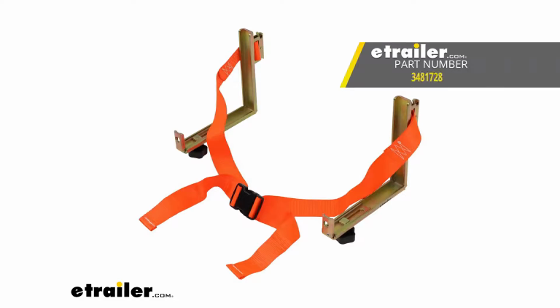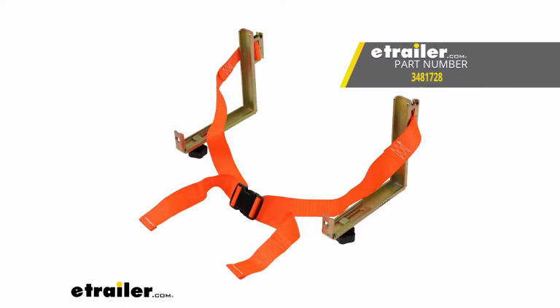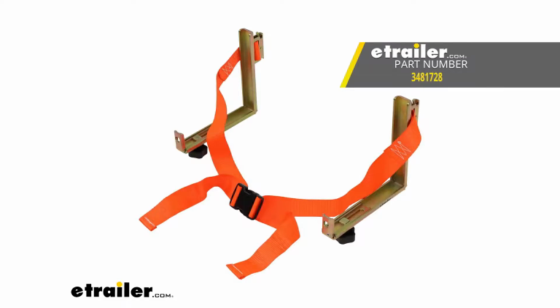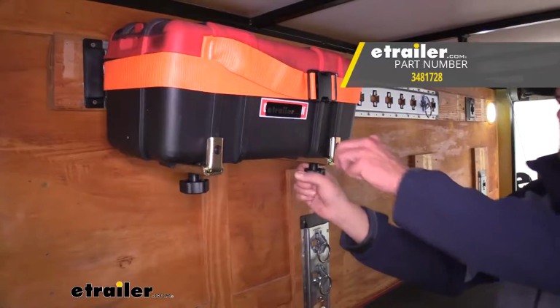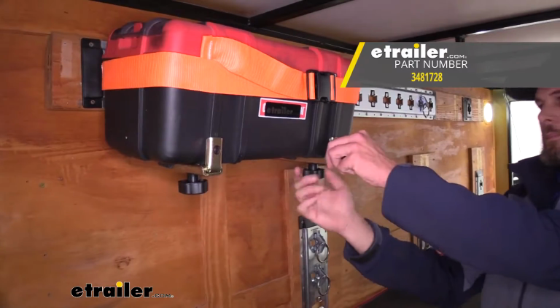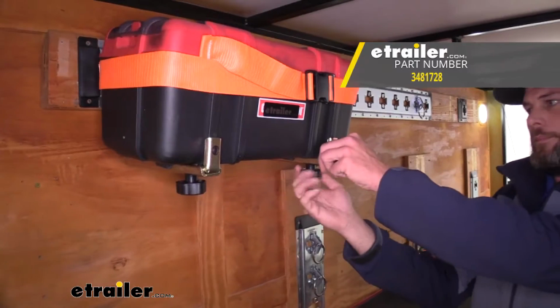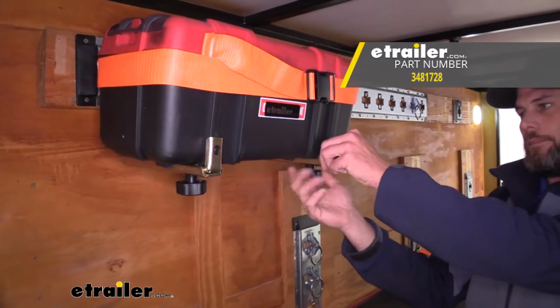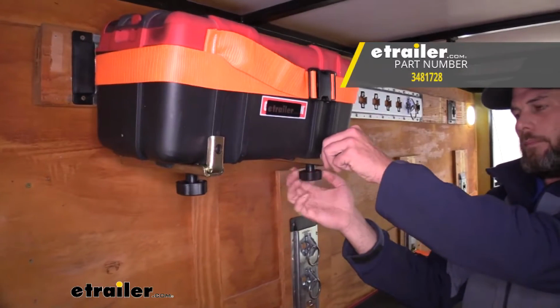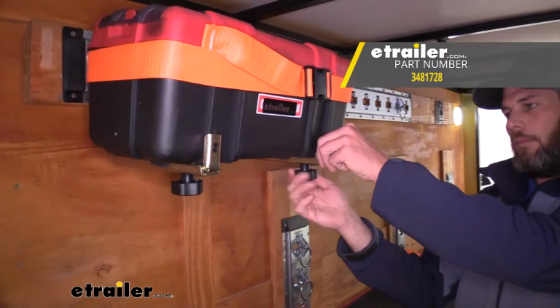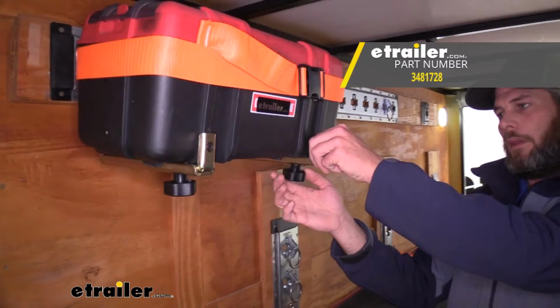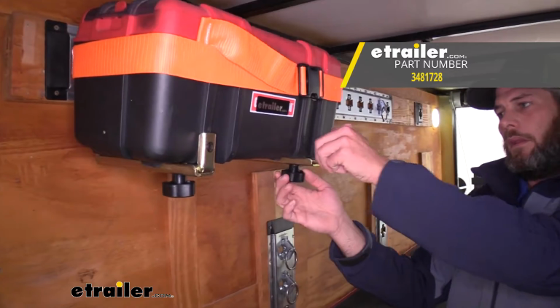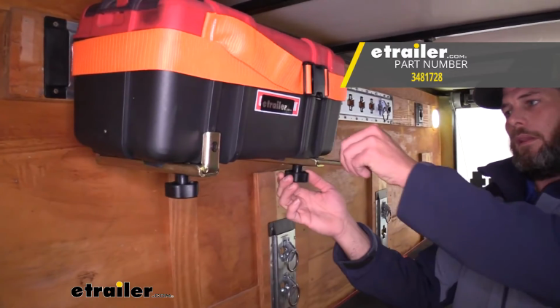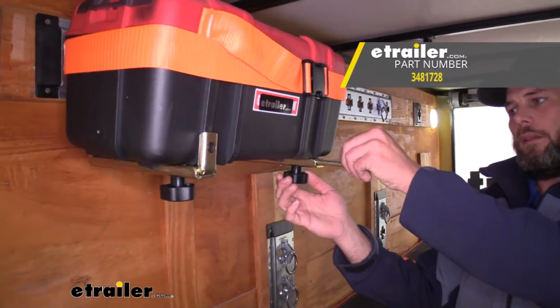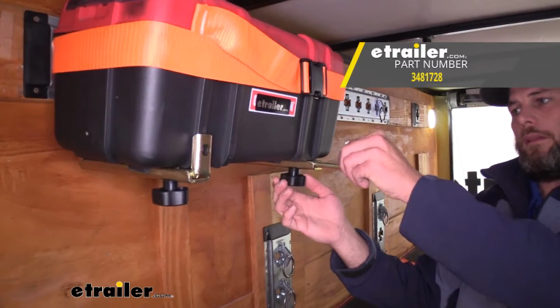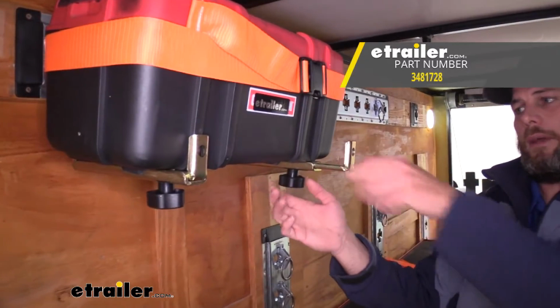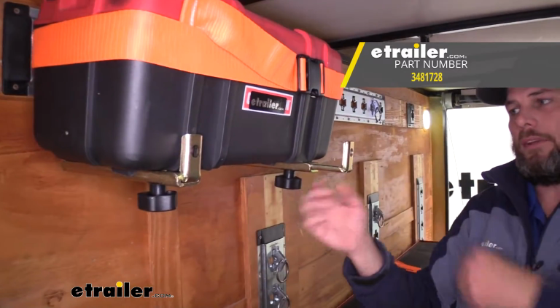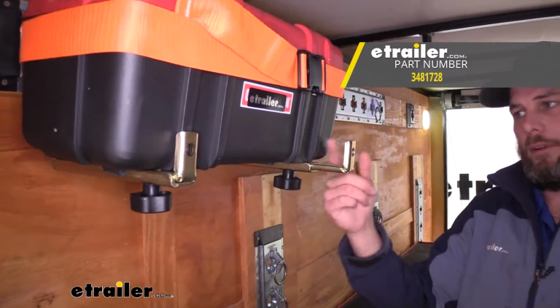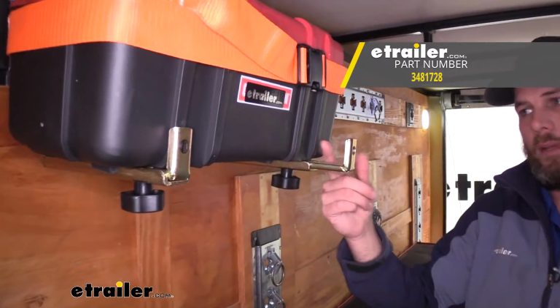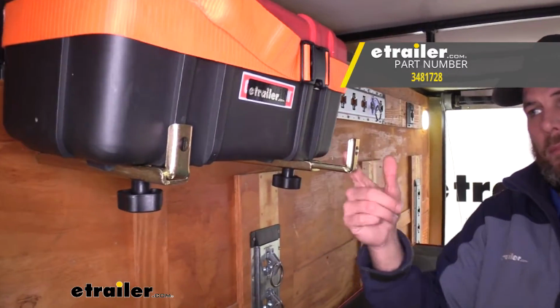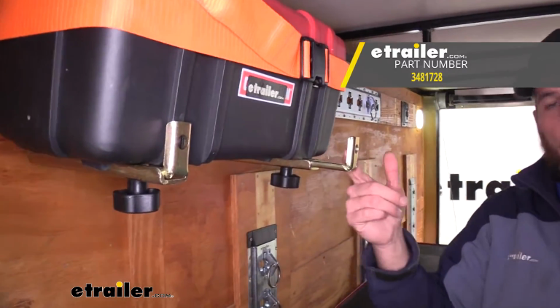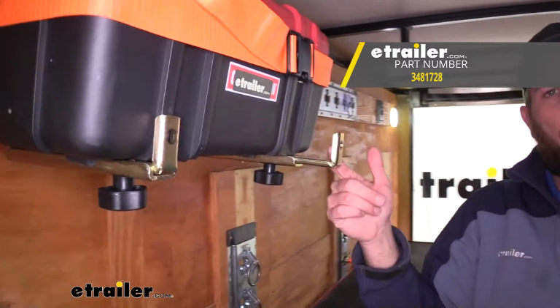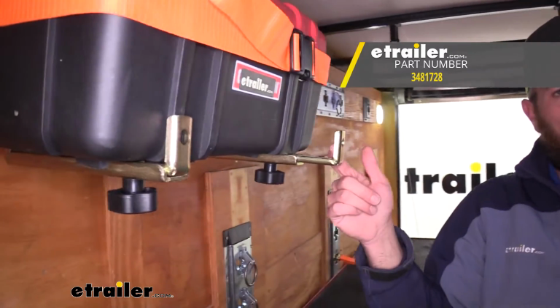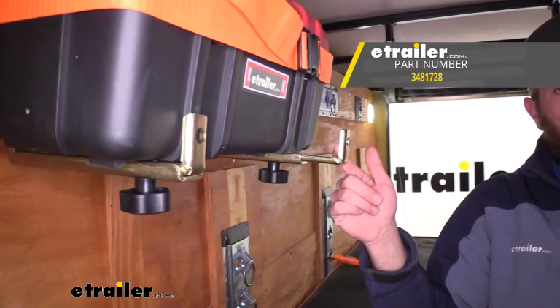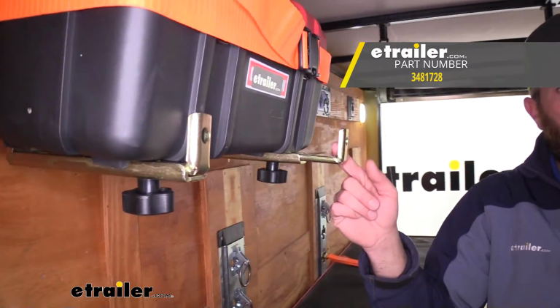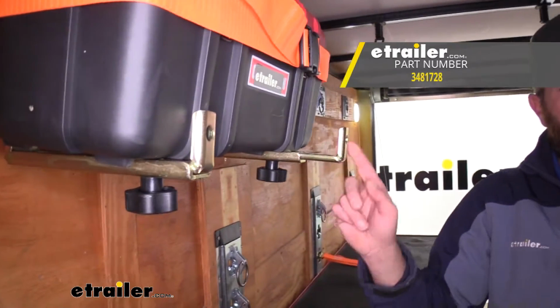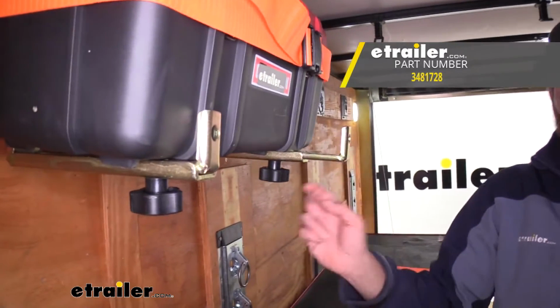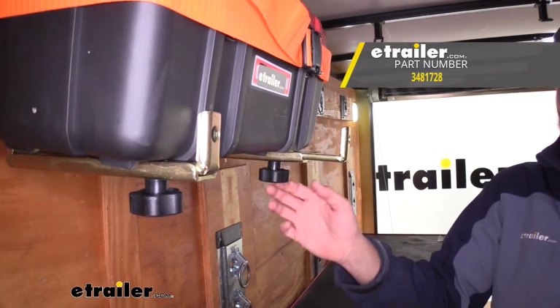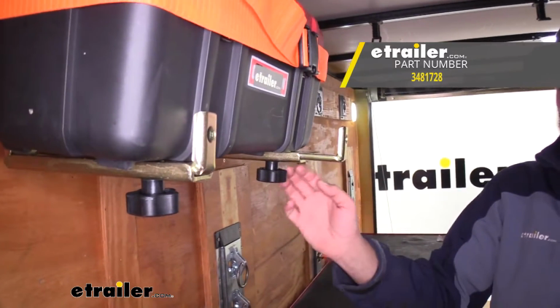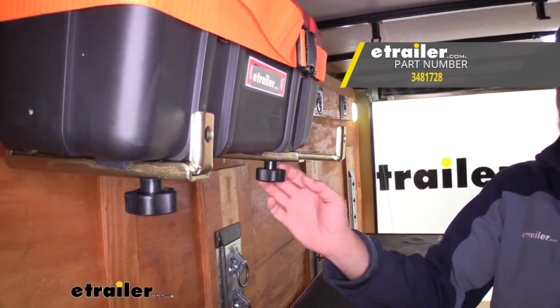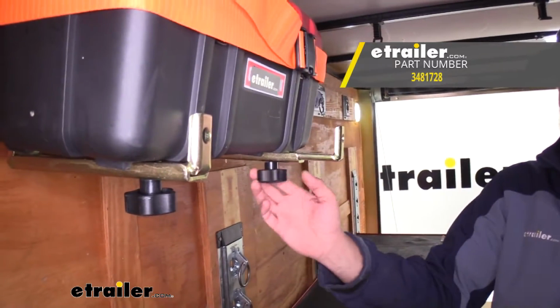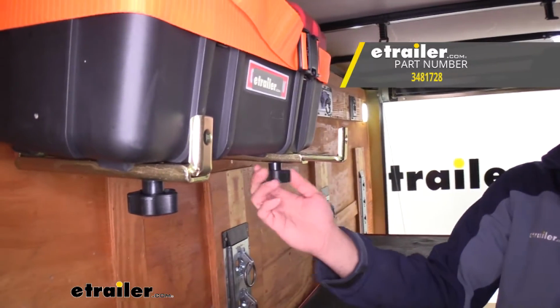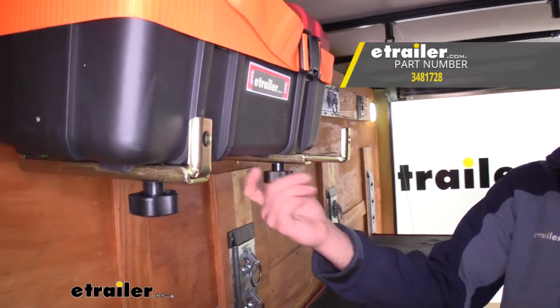And that will complete our look at the Cargo Smart Adjustable Dual Track Brackets for the E-Track and X-Track systems, part number 3481728.